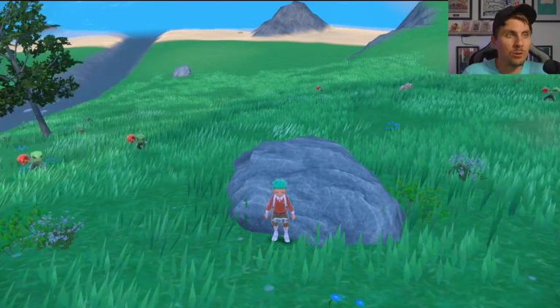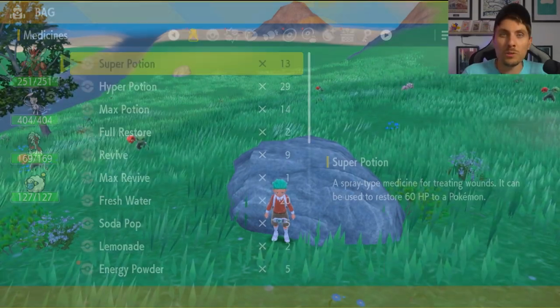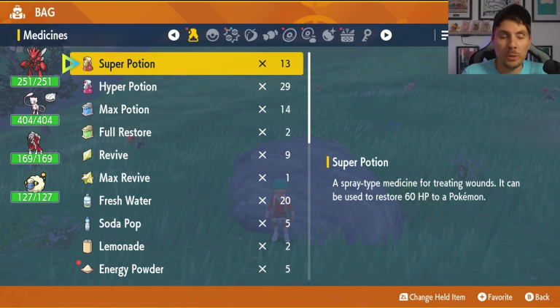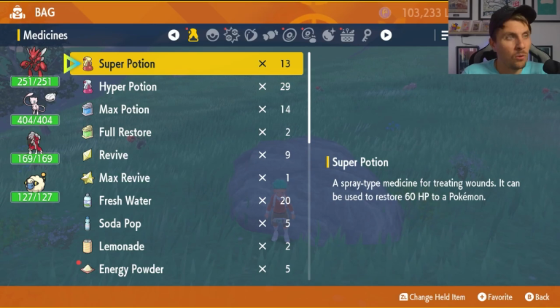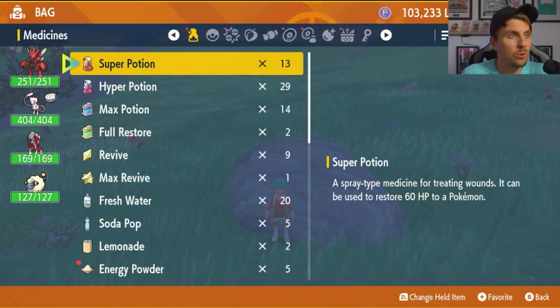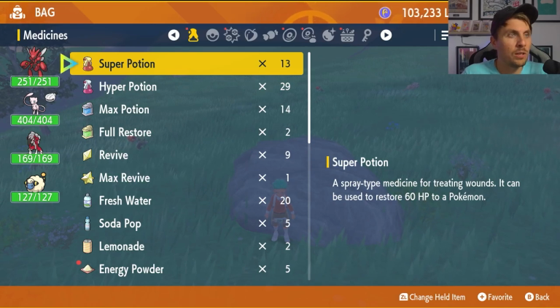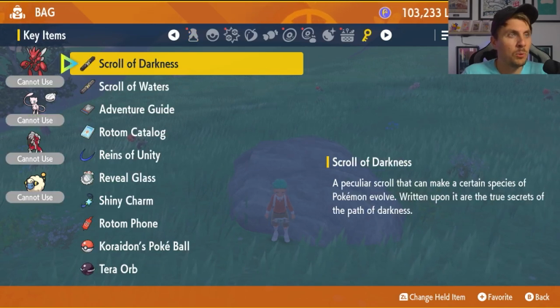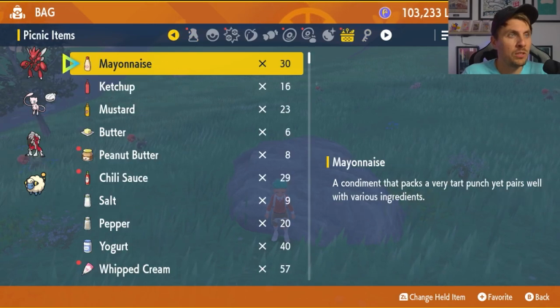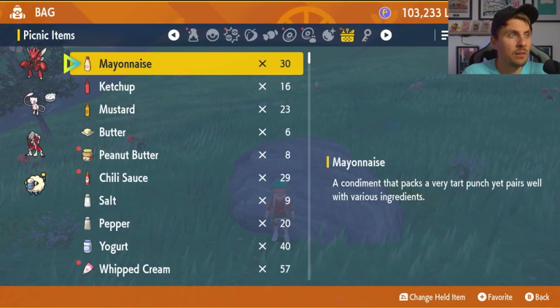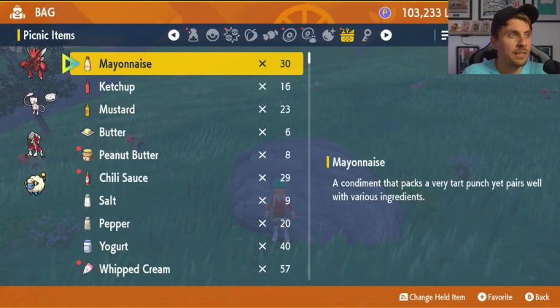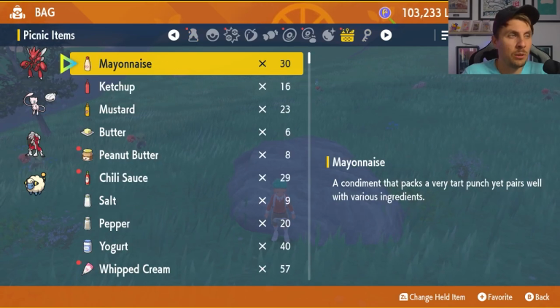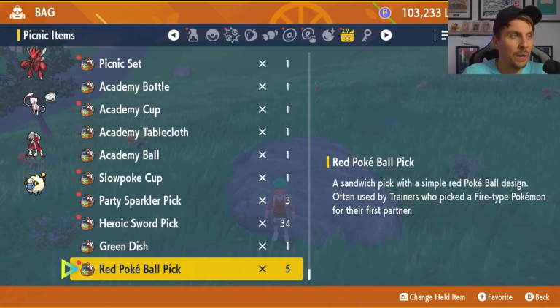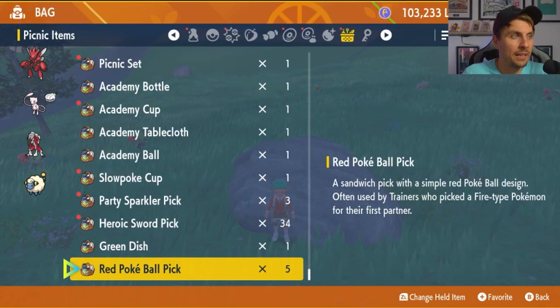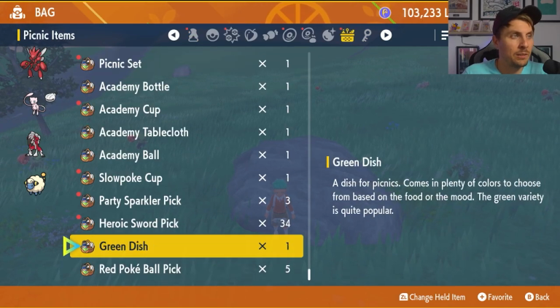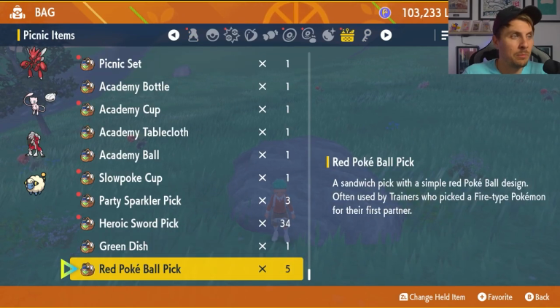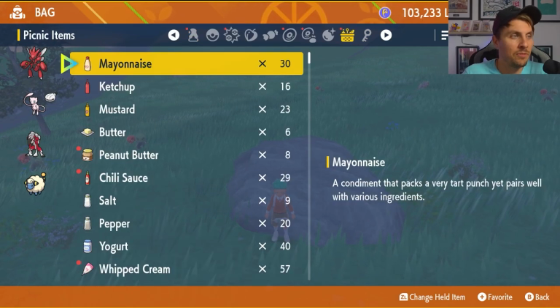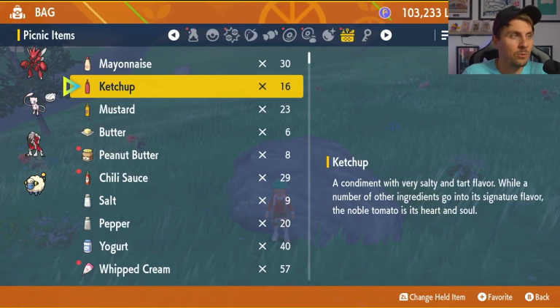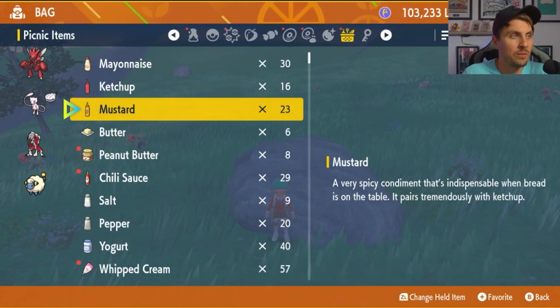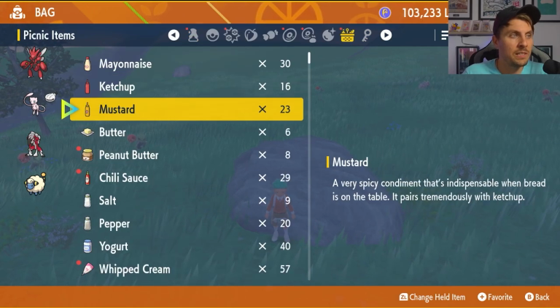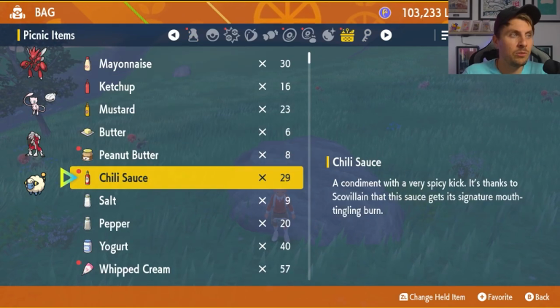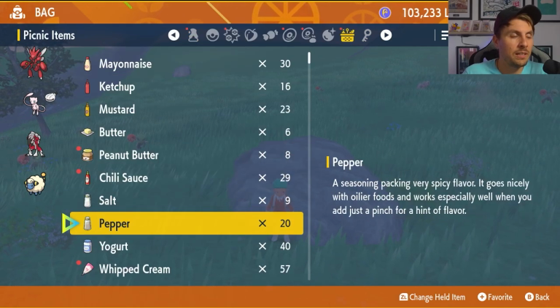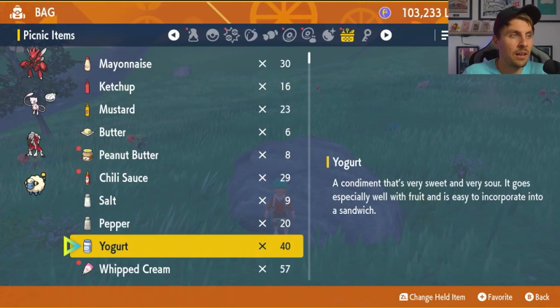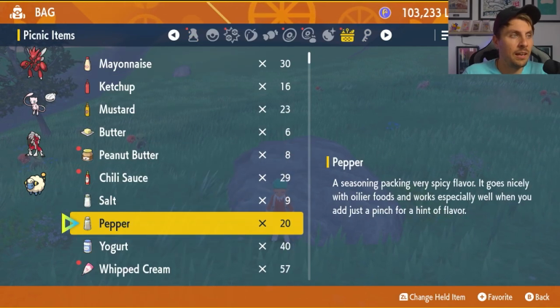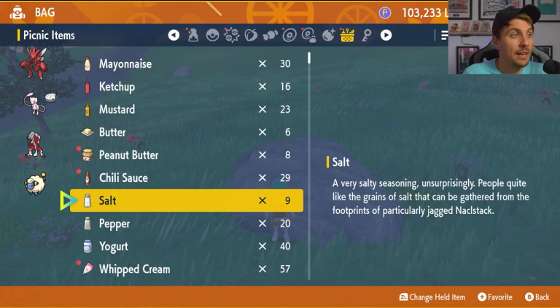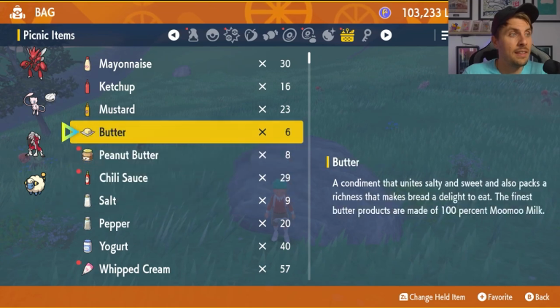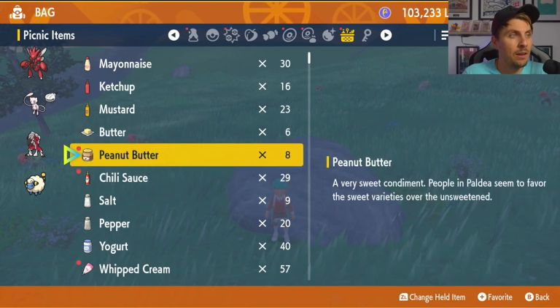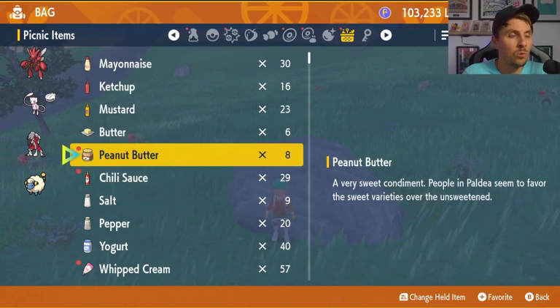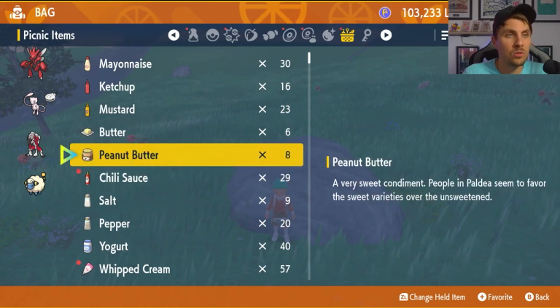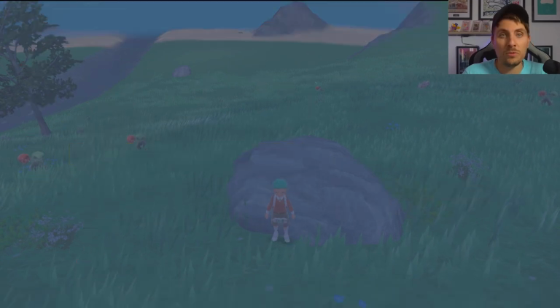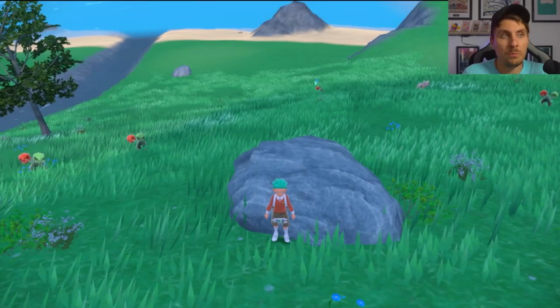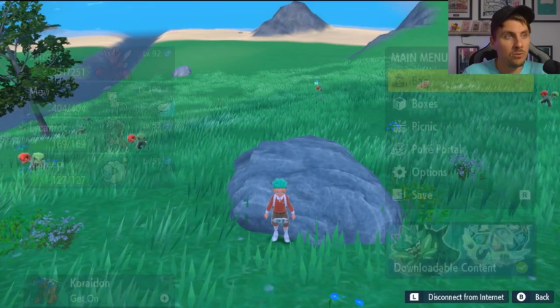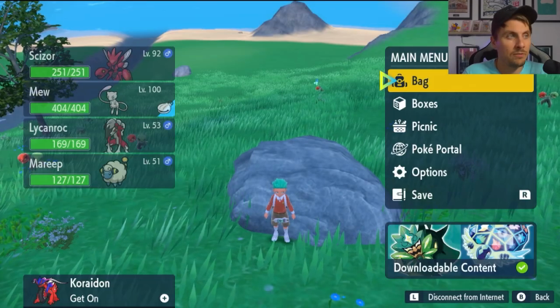They'll of course be all transported directly to your bag and you'll be able to find all of these ingredients in there once you've done the mystery gift.